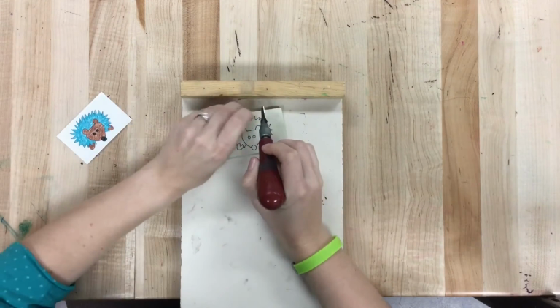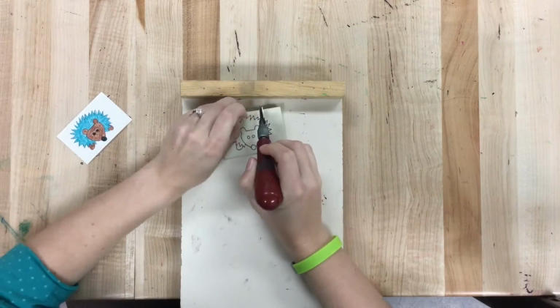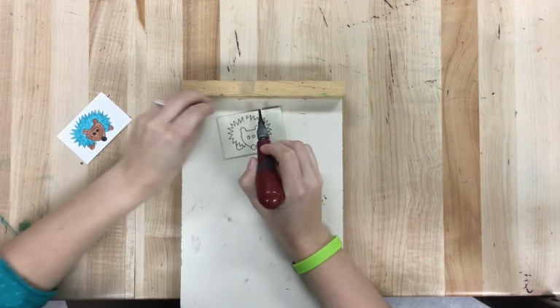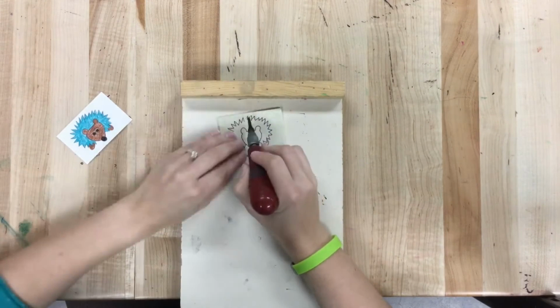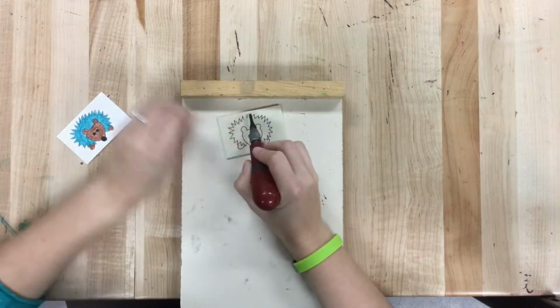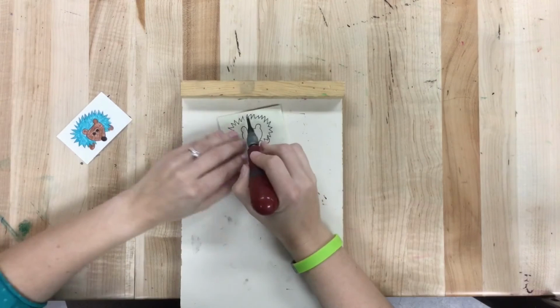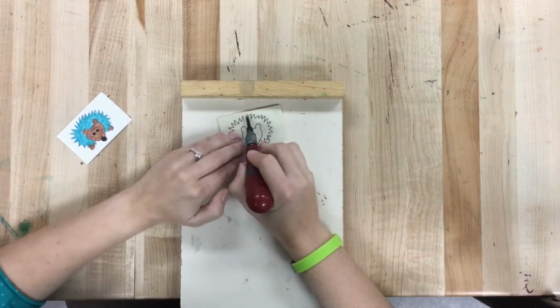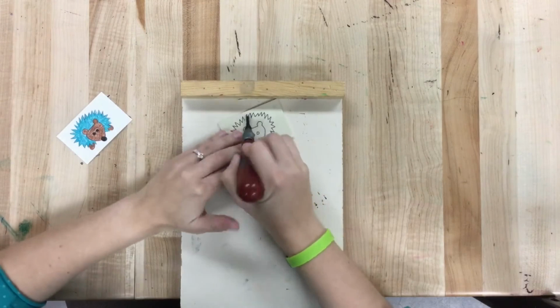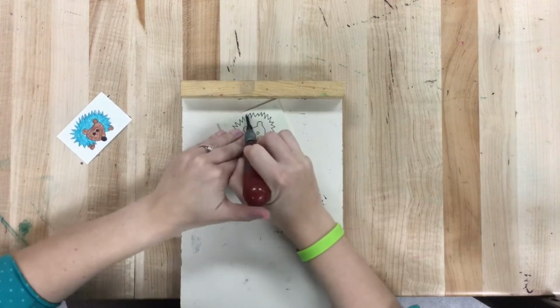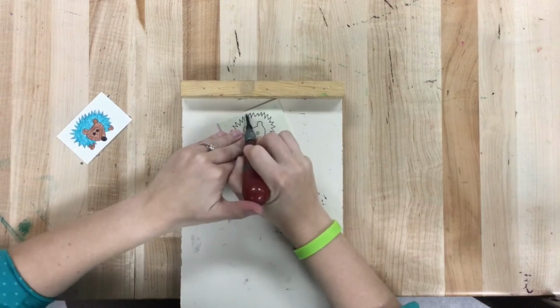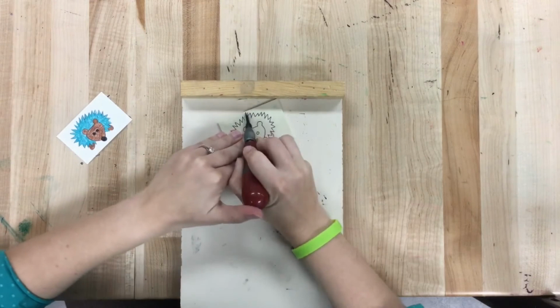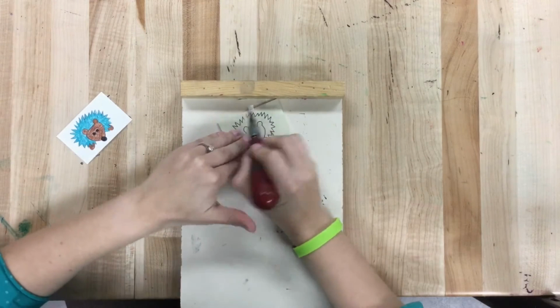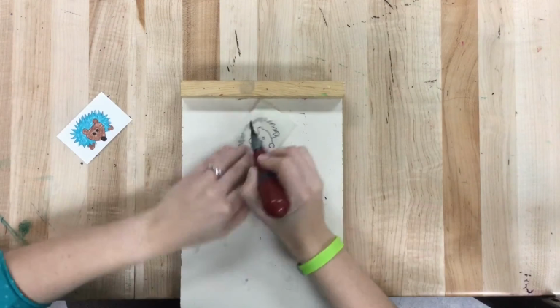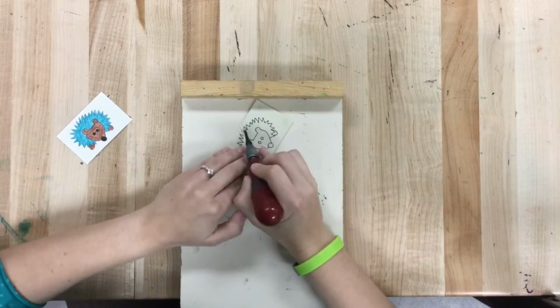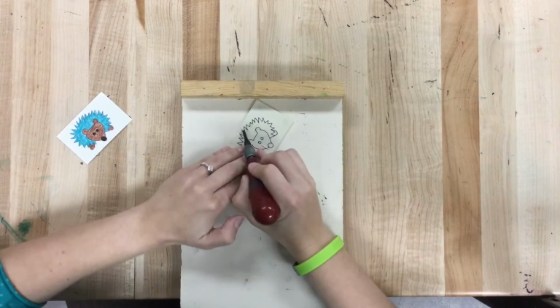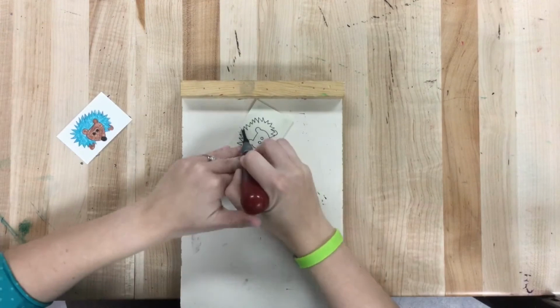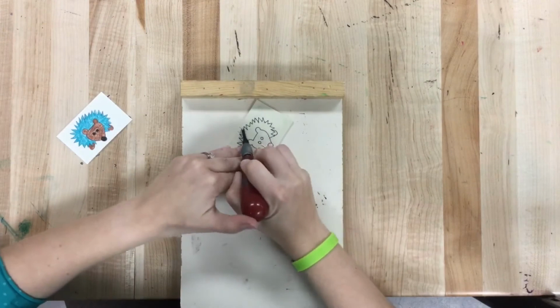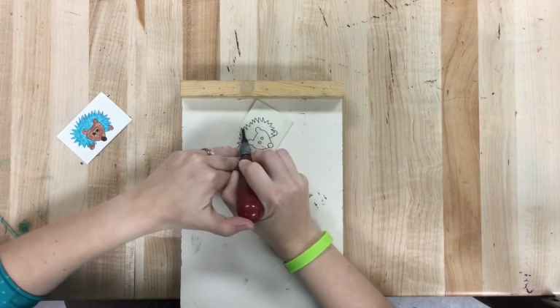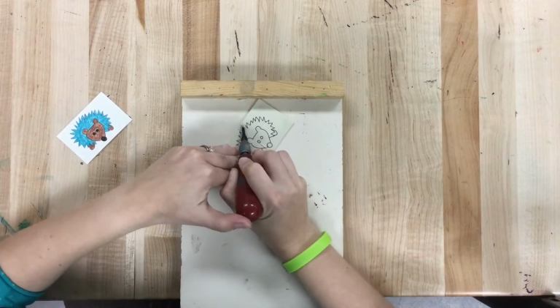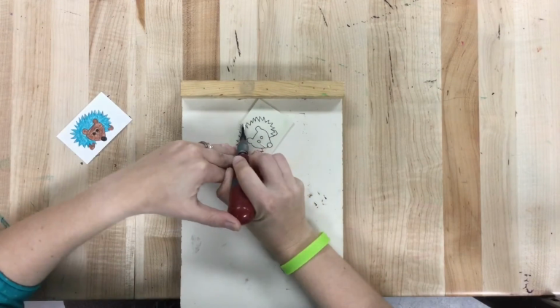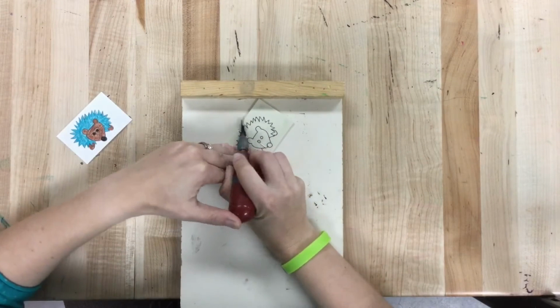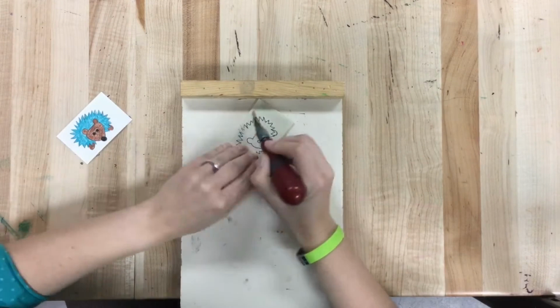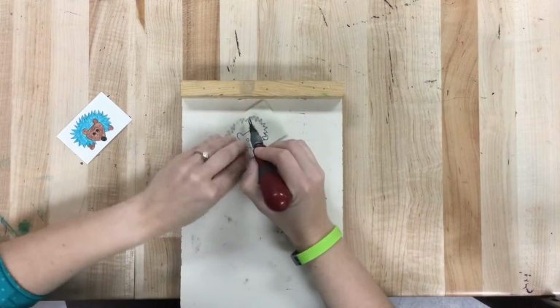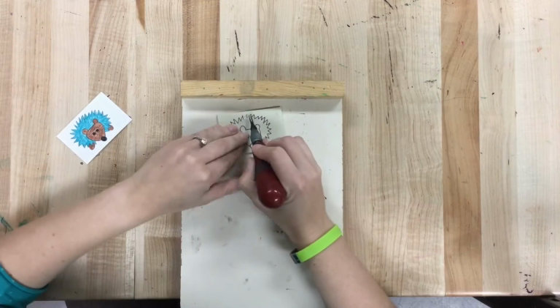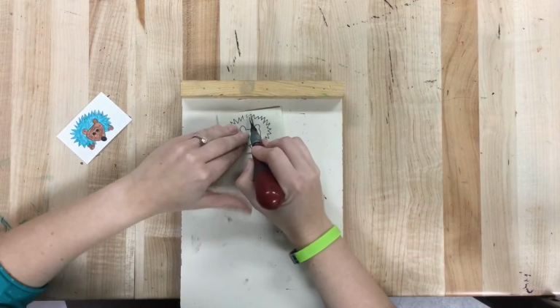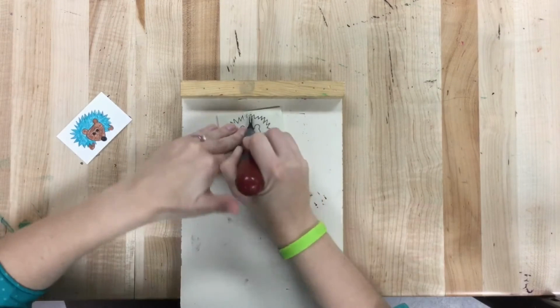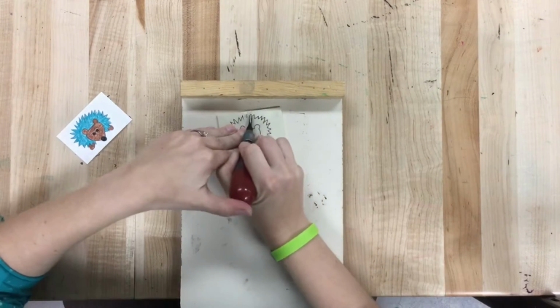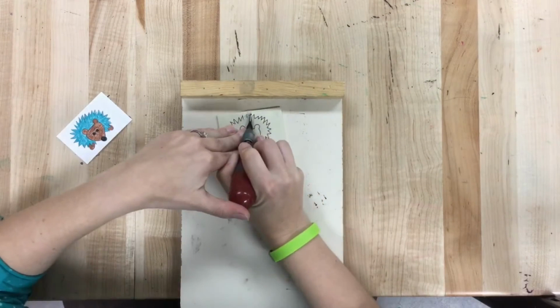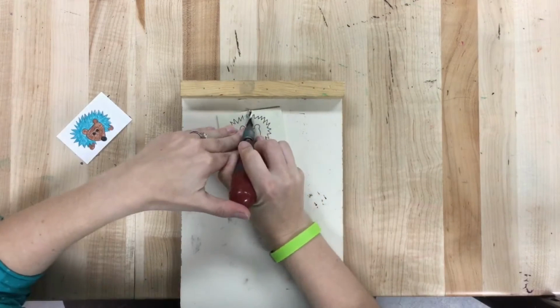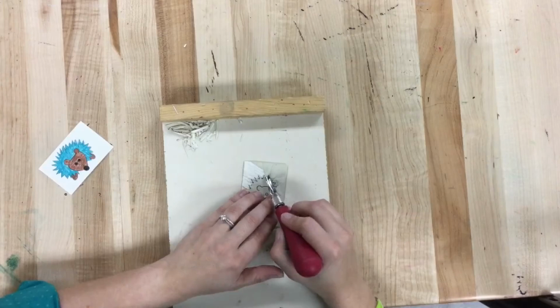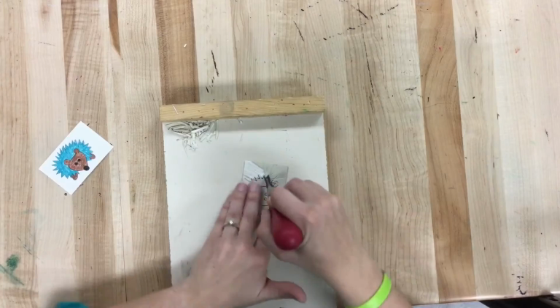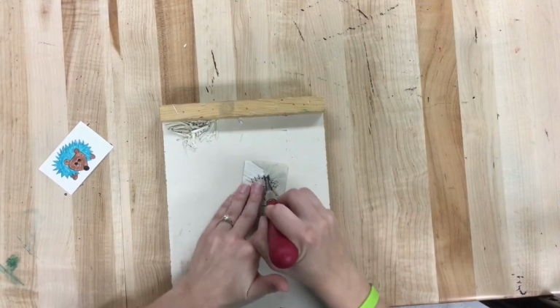I'm going to always cut towards this board. I don't want to cut towards my hand because I could seriously hurt myself.